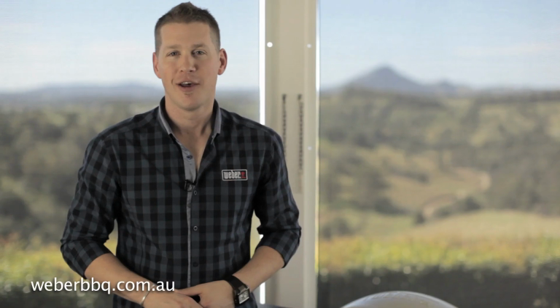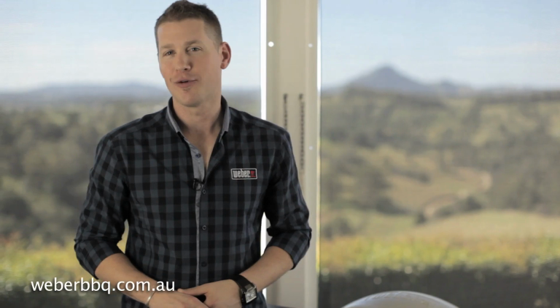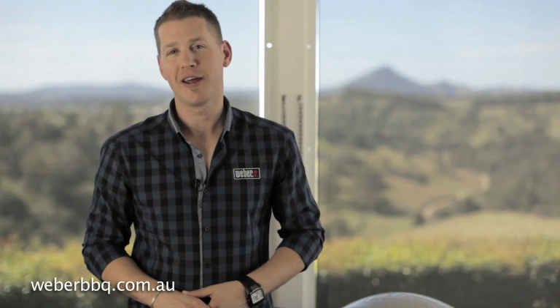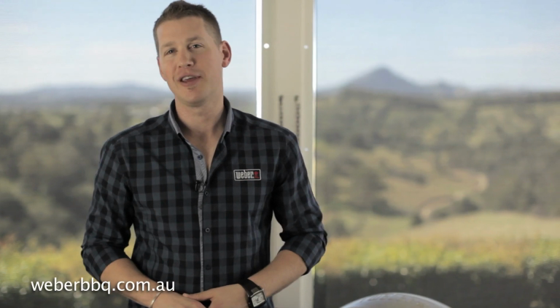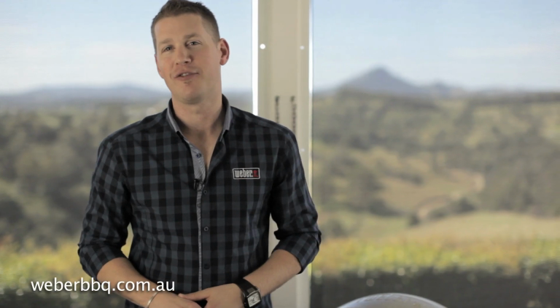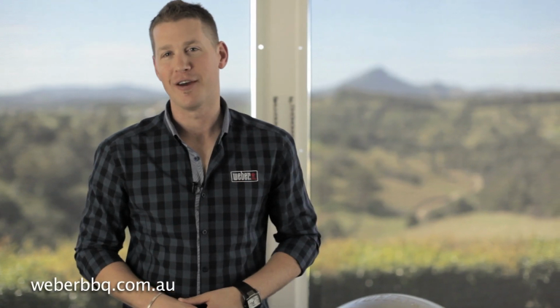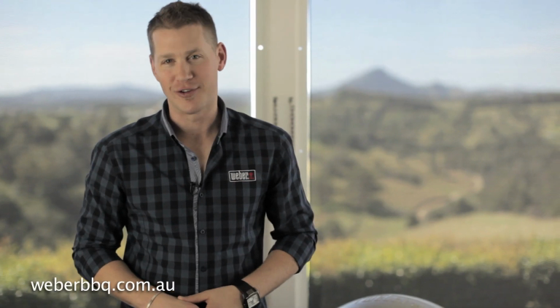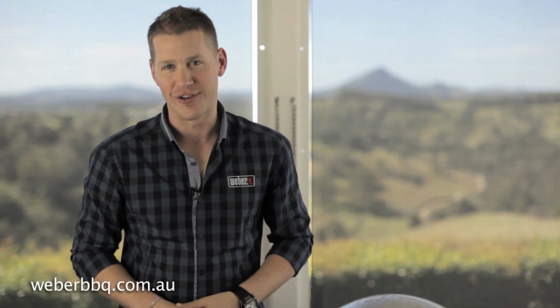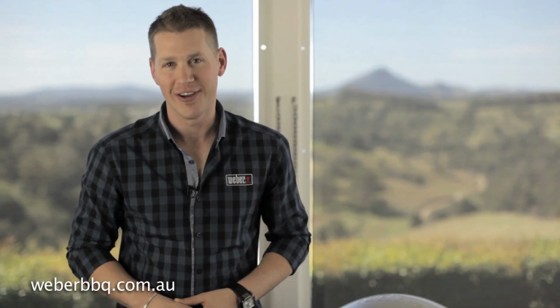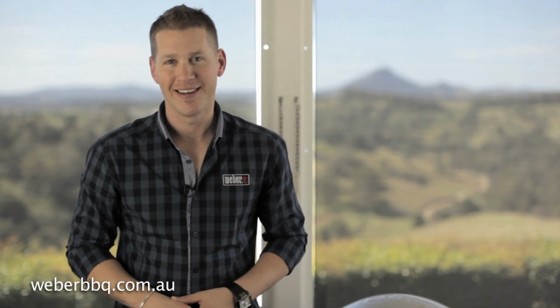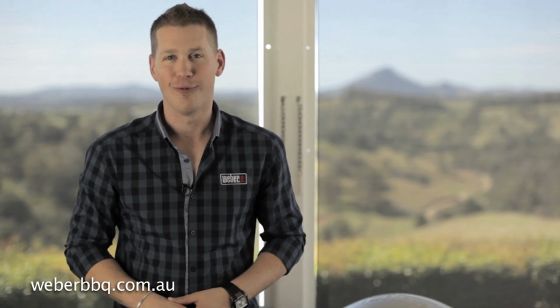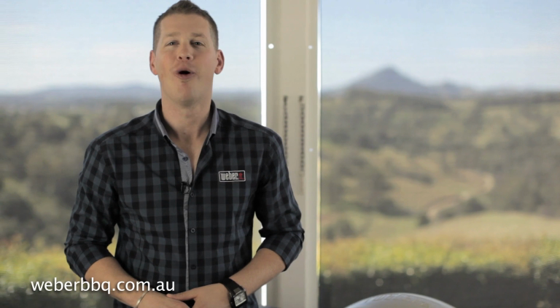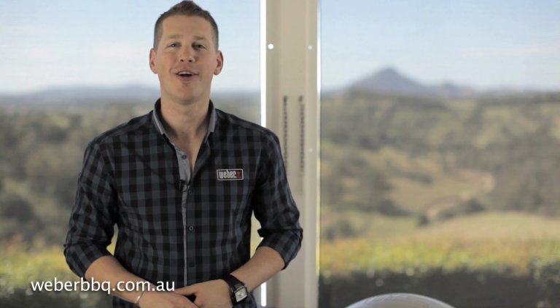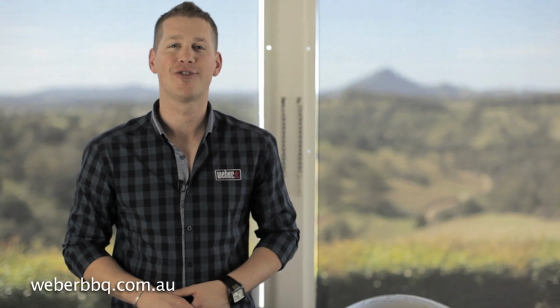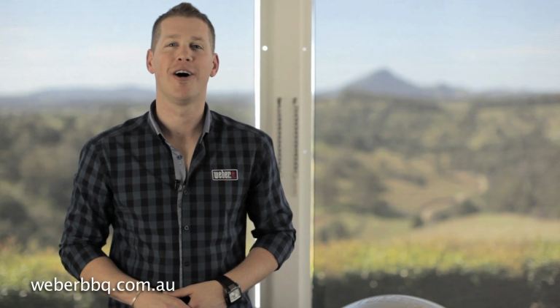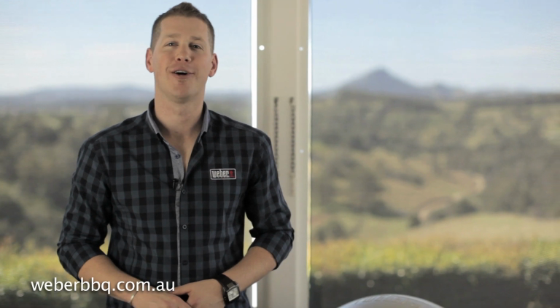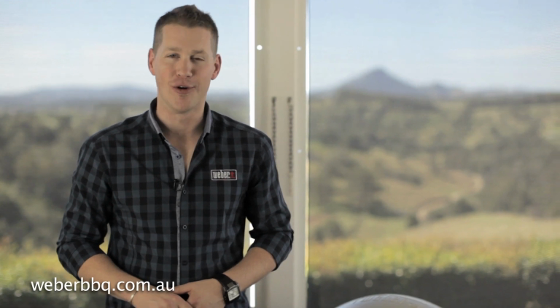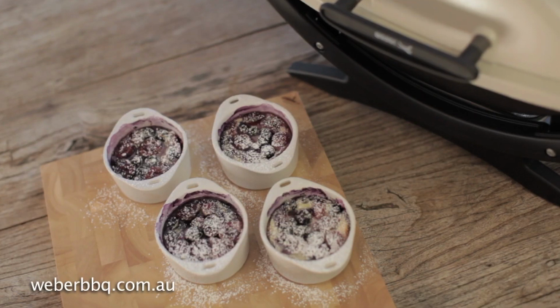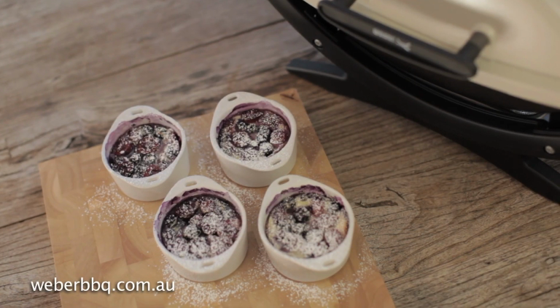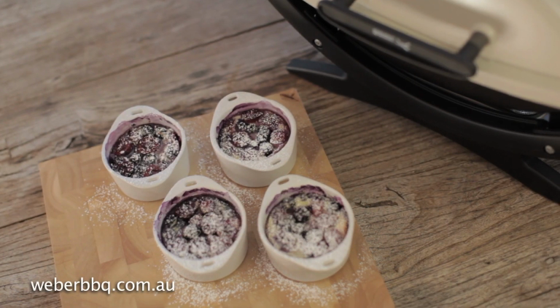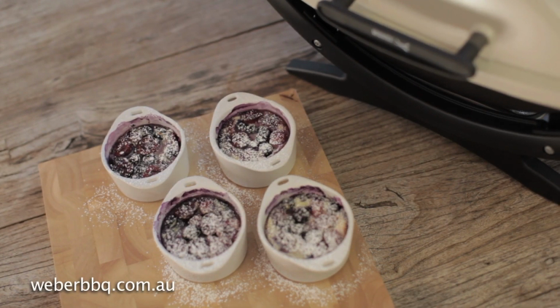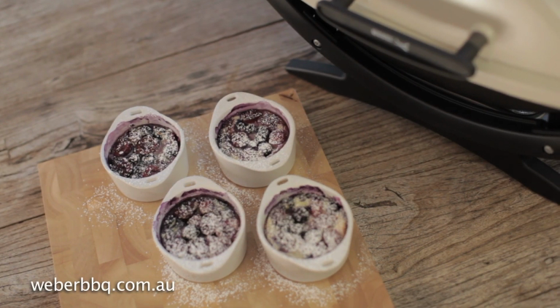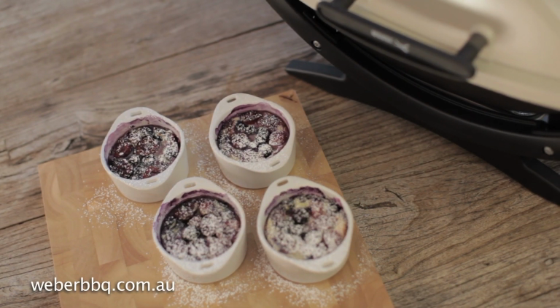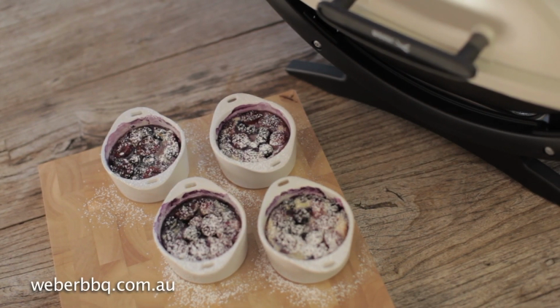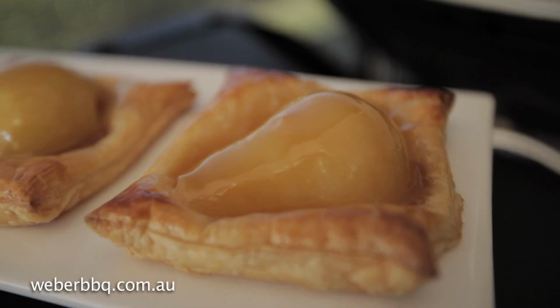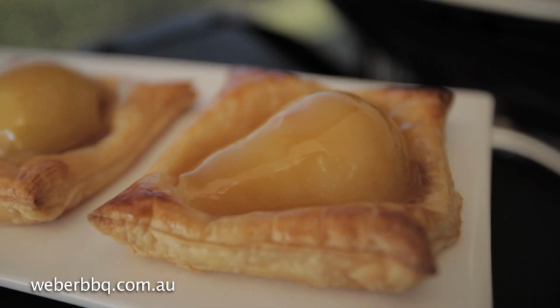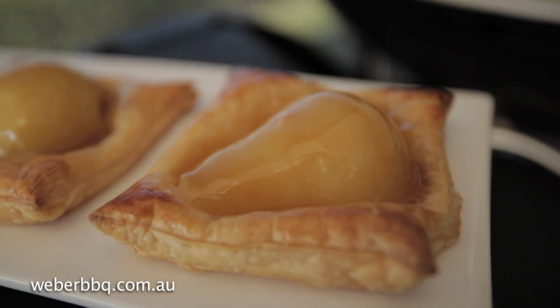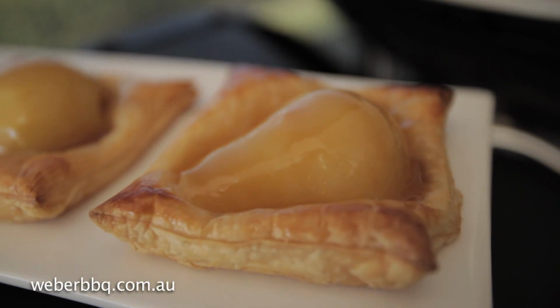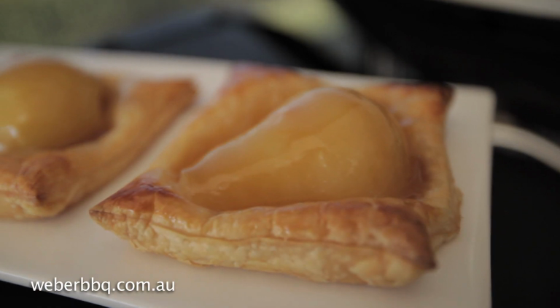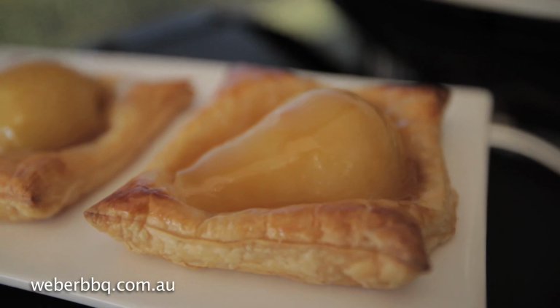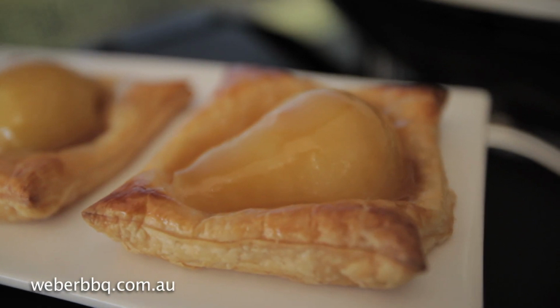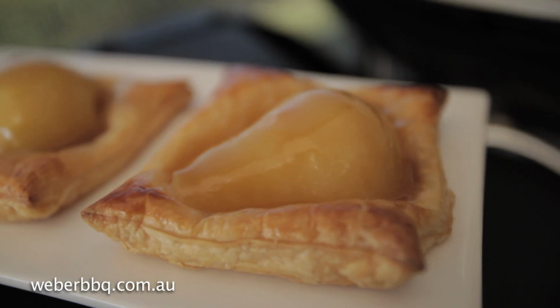So whatever your favourite dessert, why not try it on your Weber Q? The results will amaze you.